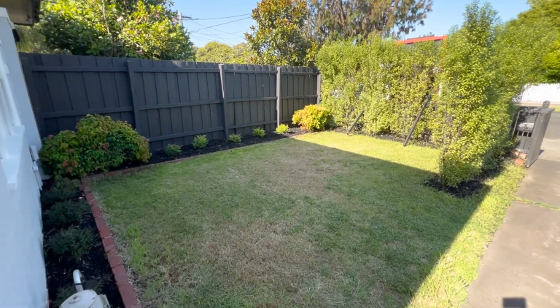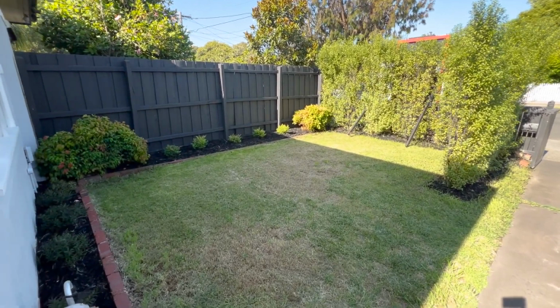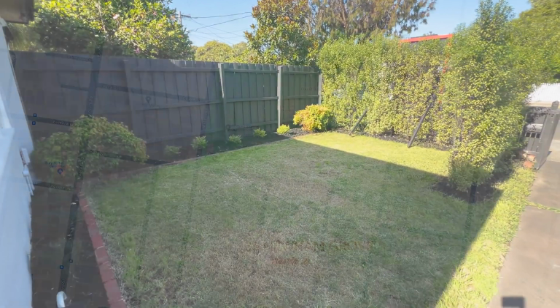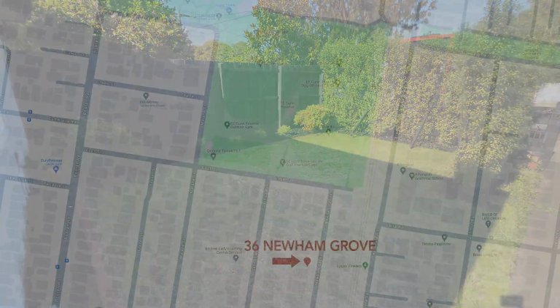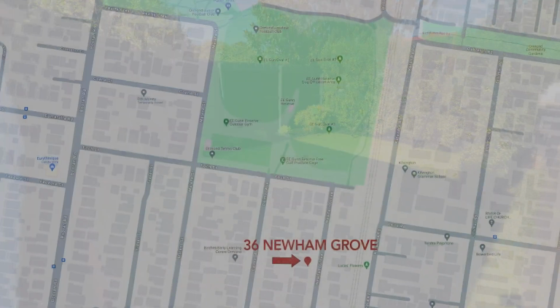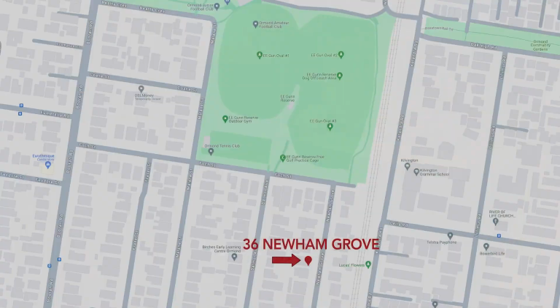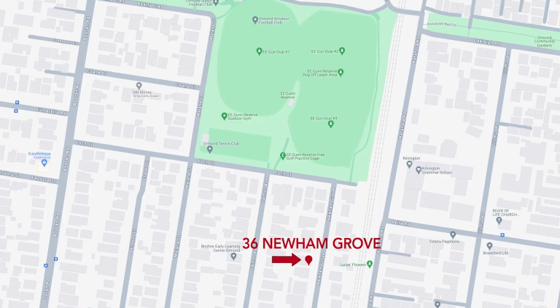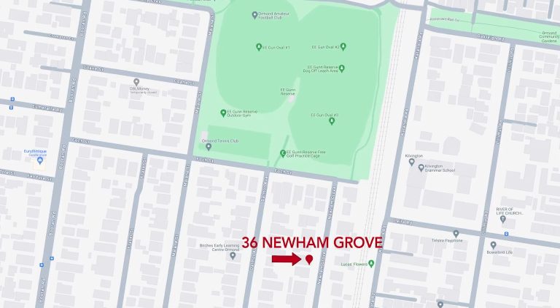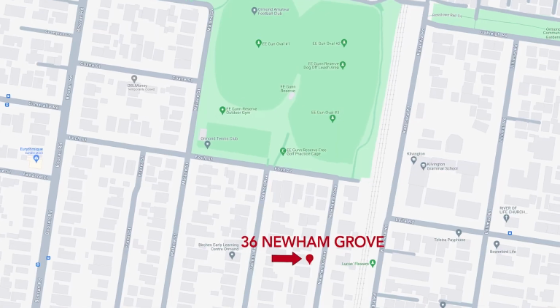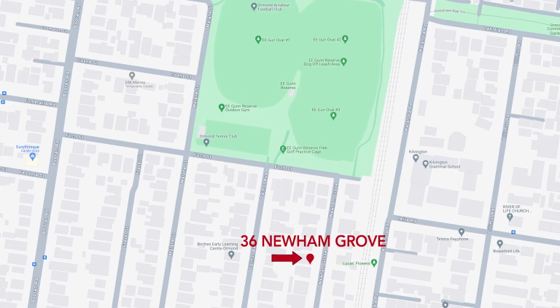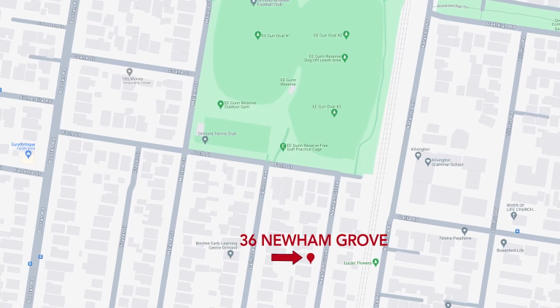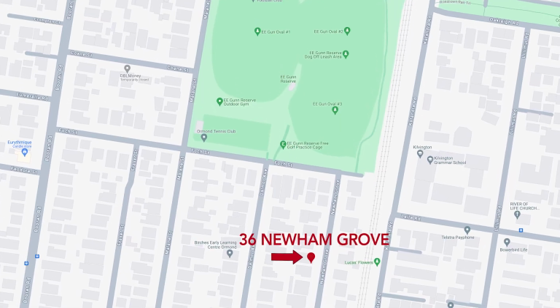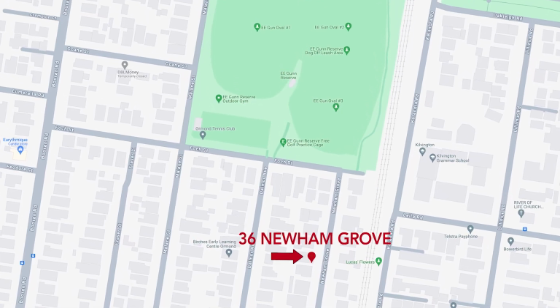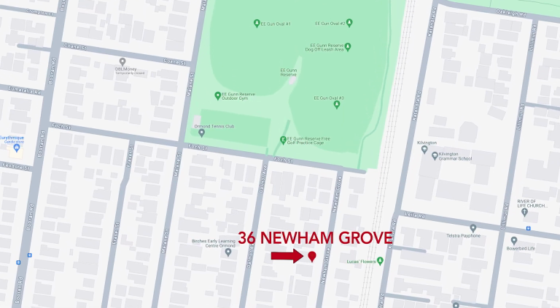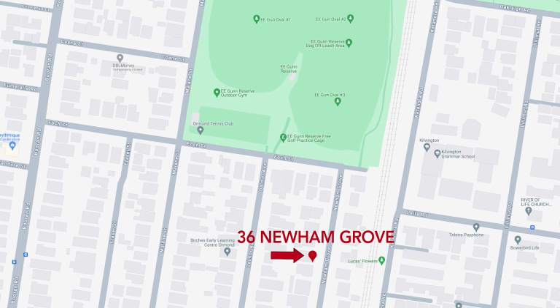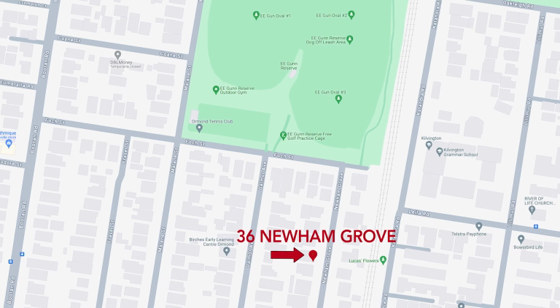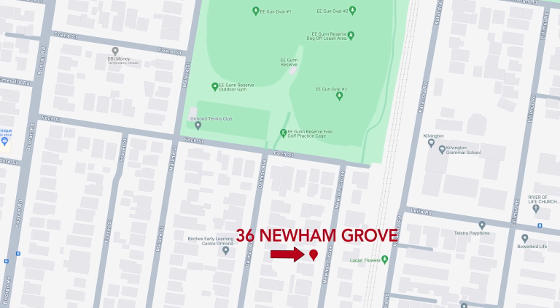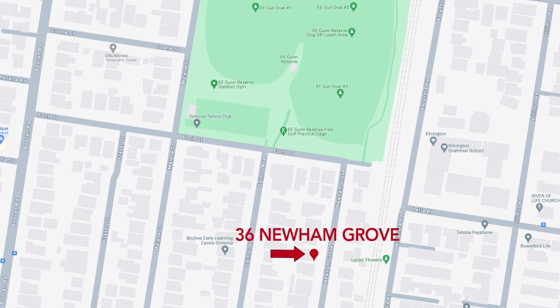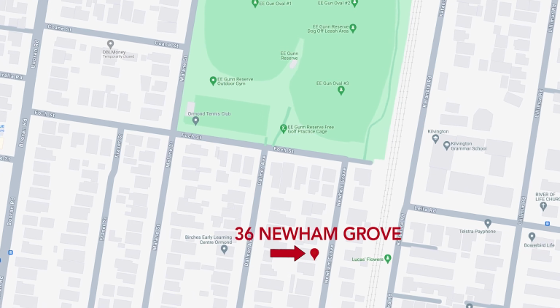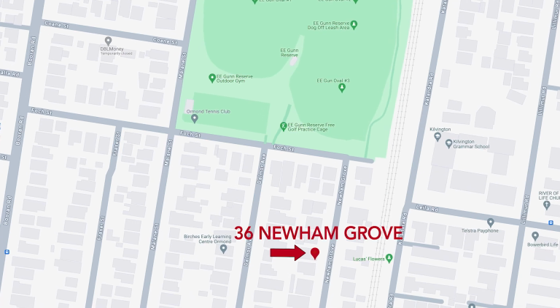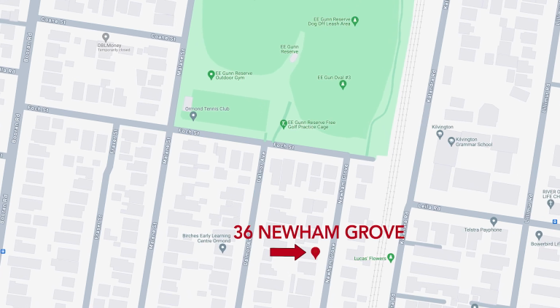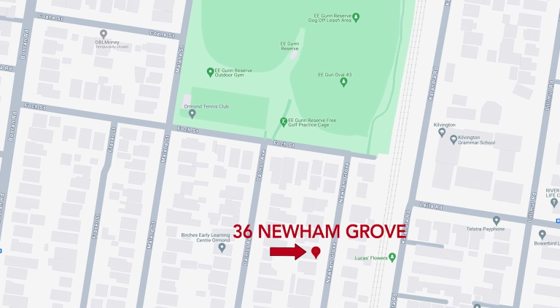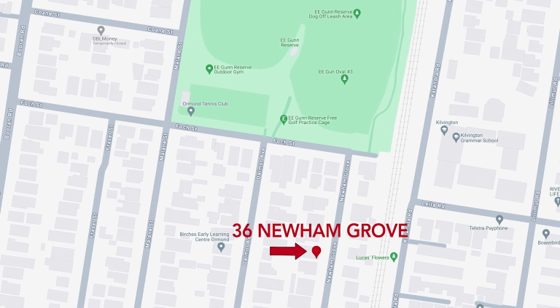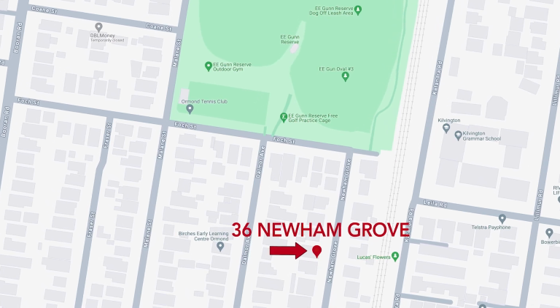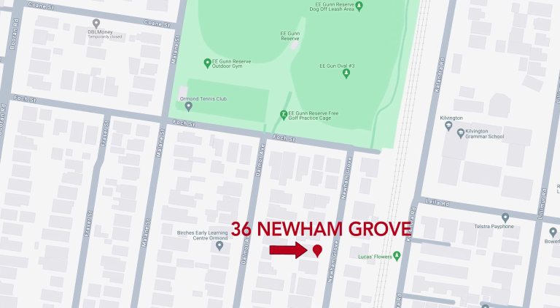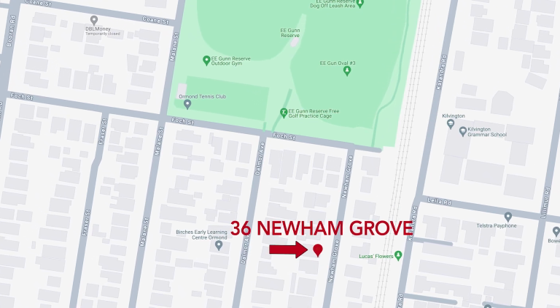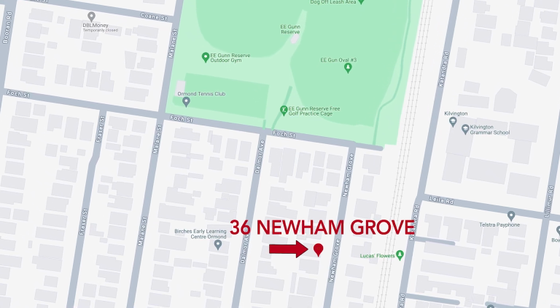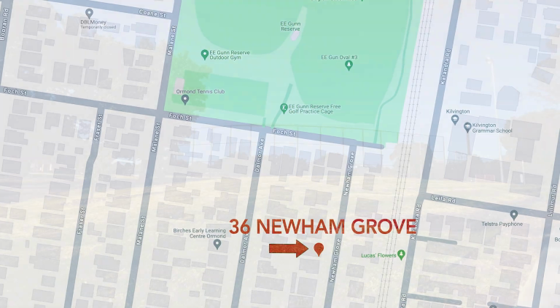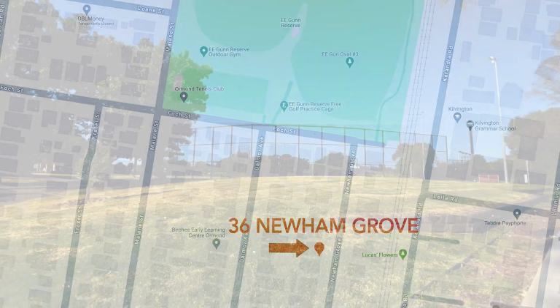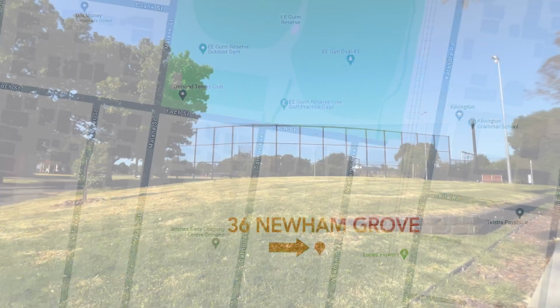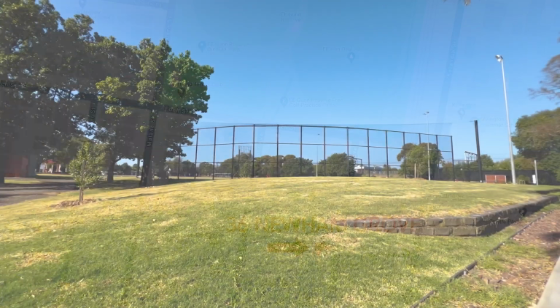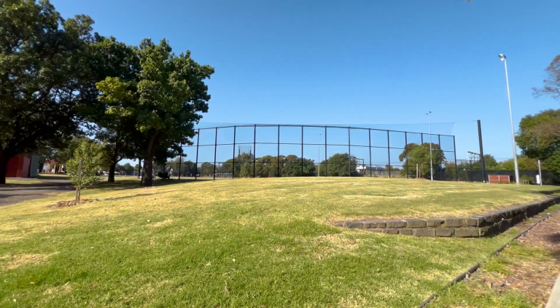Steps from amazing parkland and shopping strips and Ormond Station — inspect with confidence today.